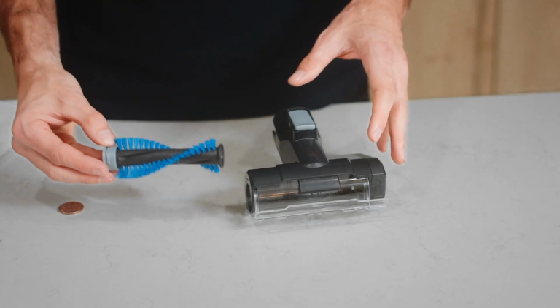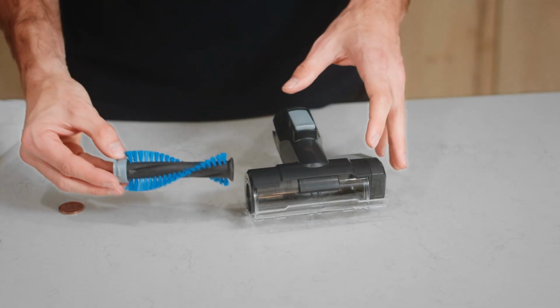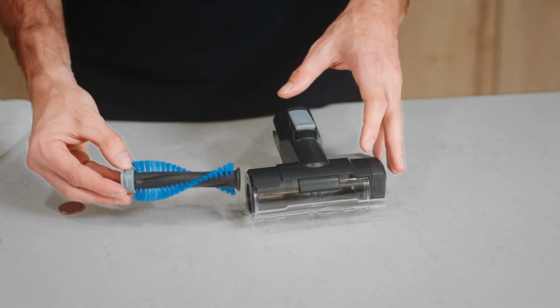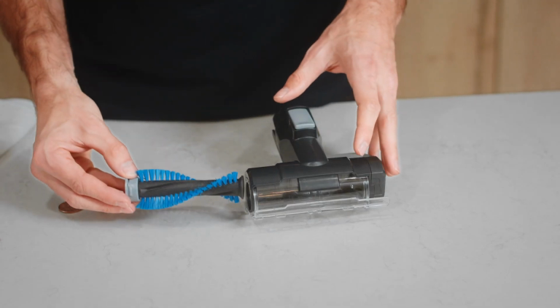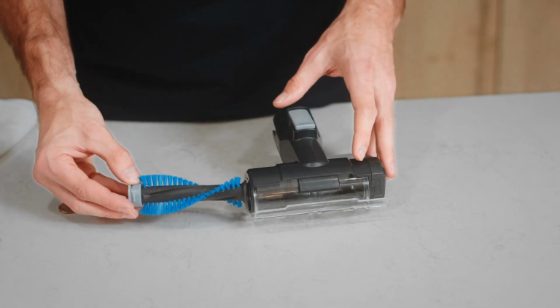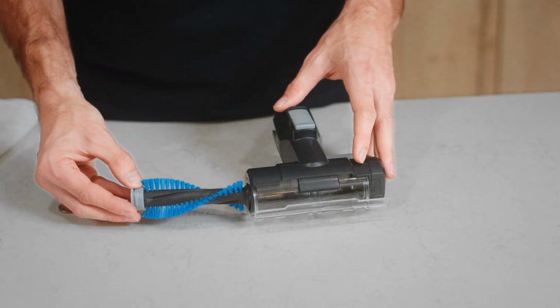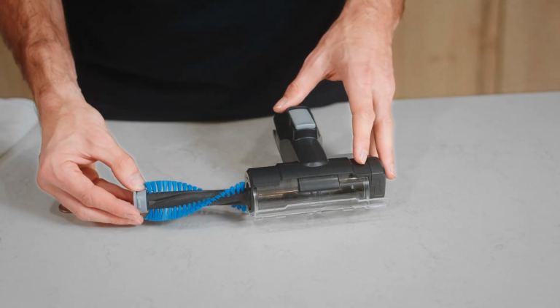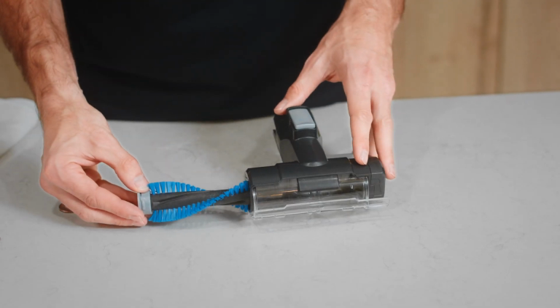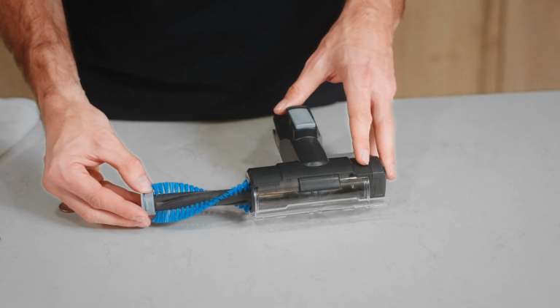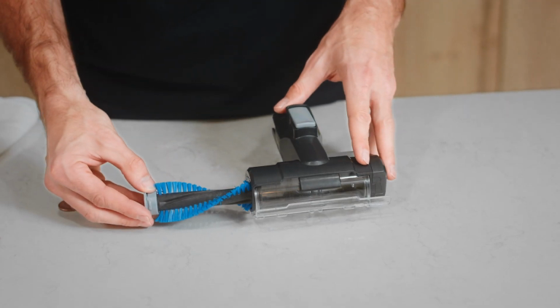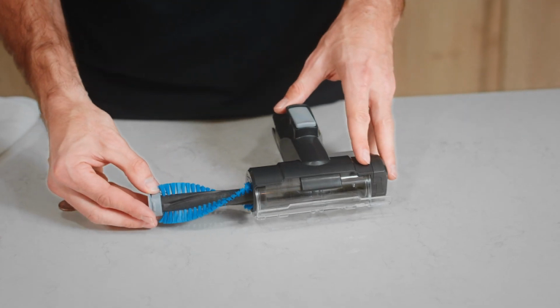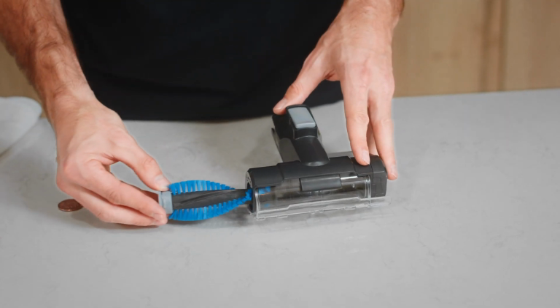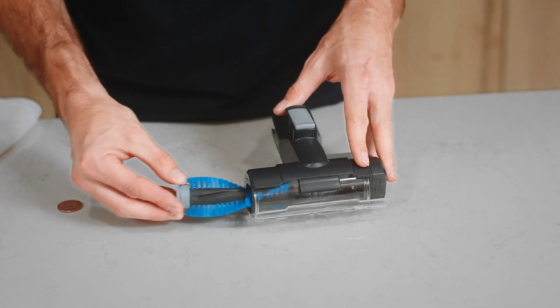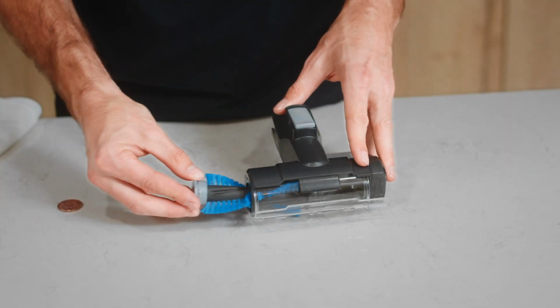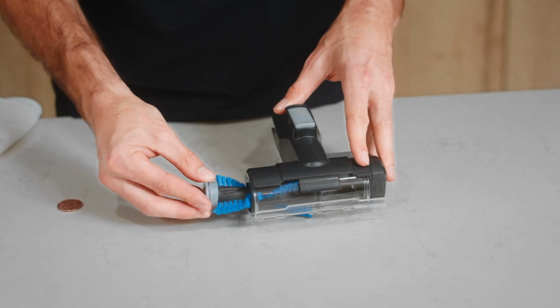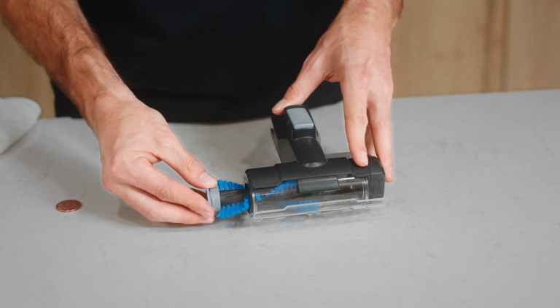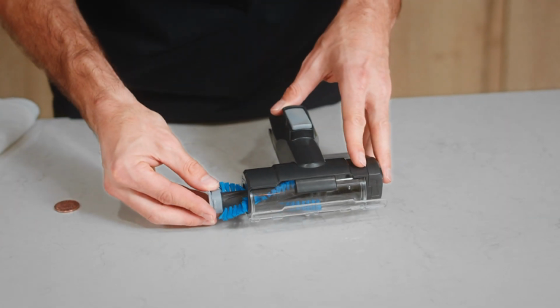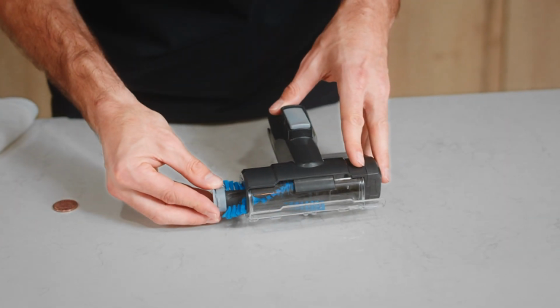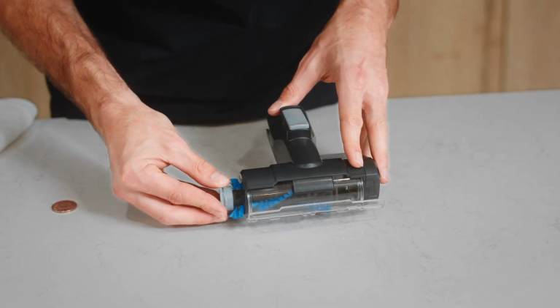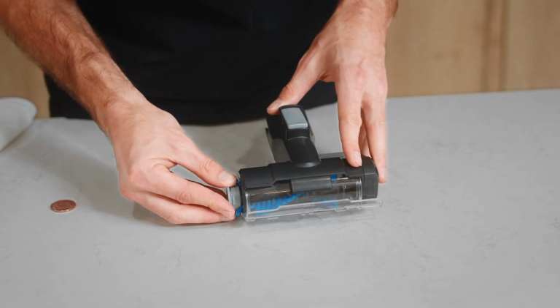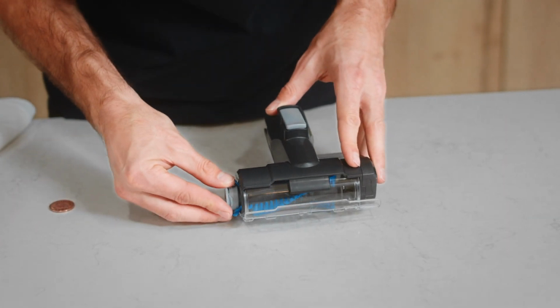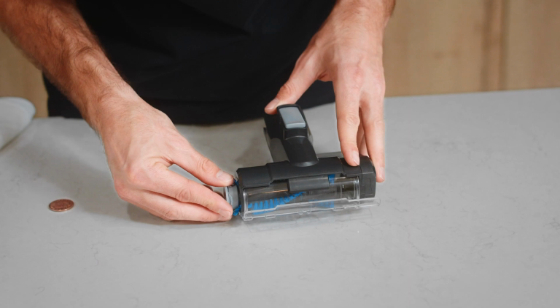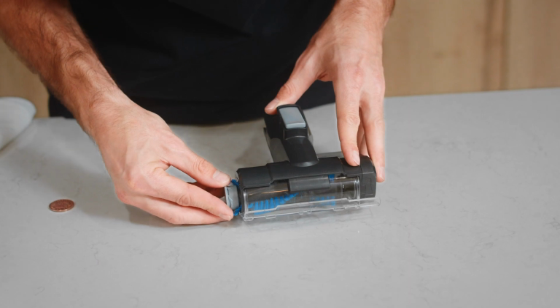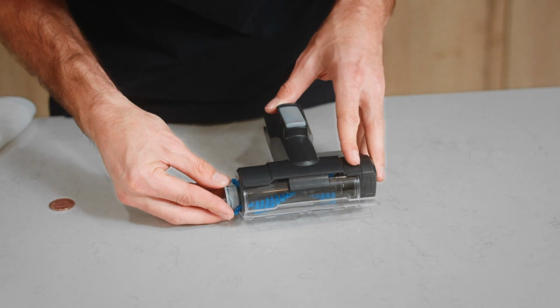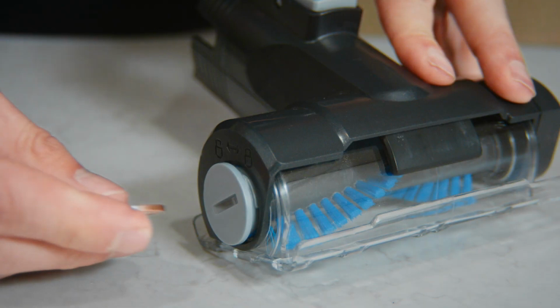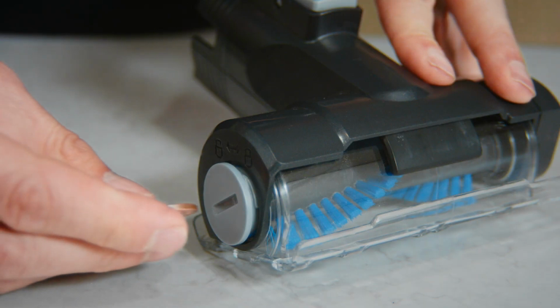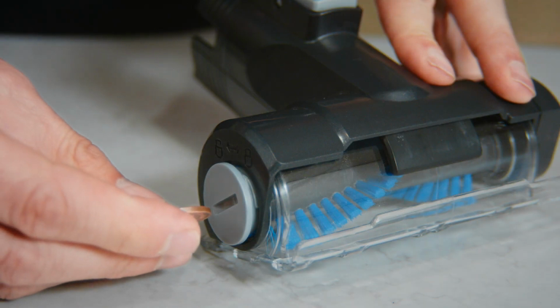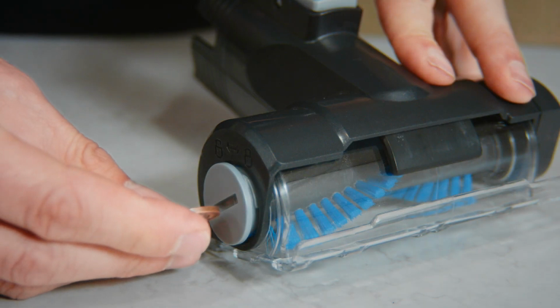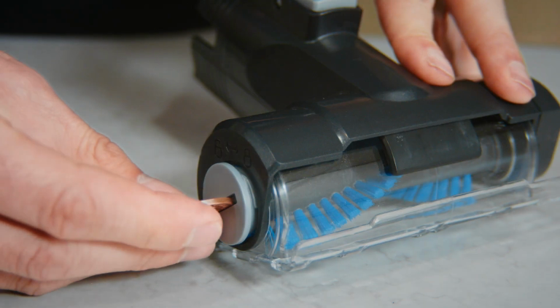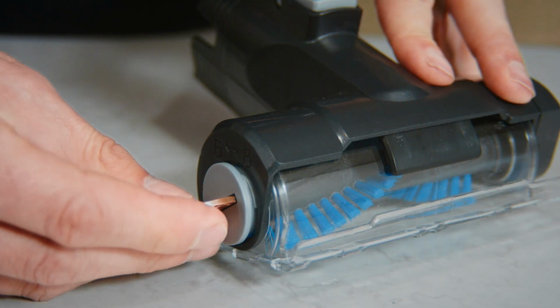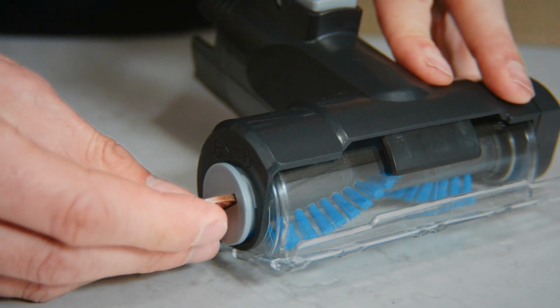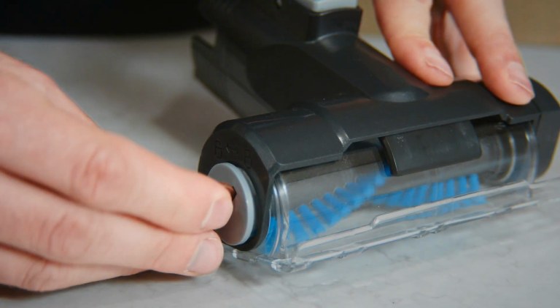Once clean, slide the brush bar back into the floor head and turn the brush bar cover clockwise to lock.